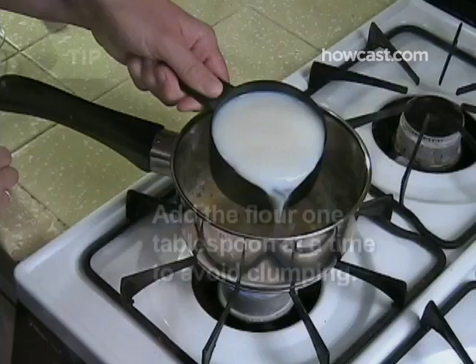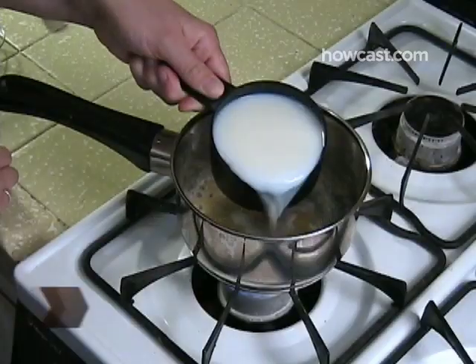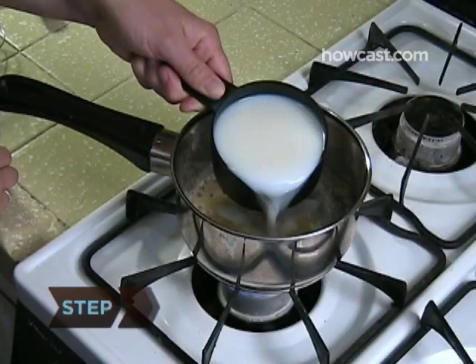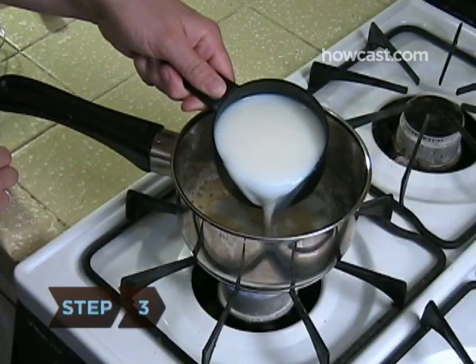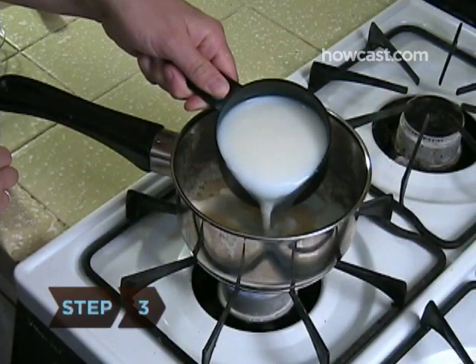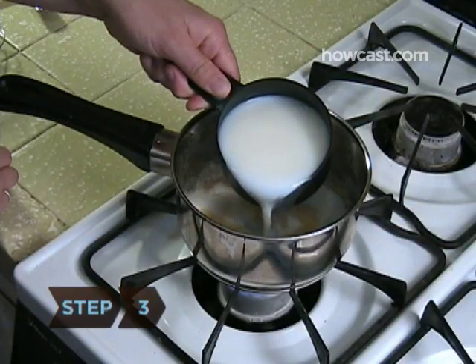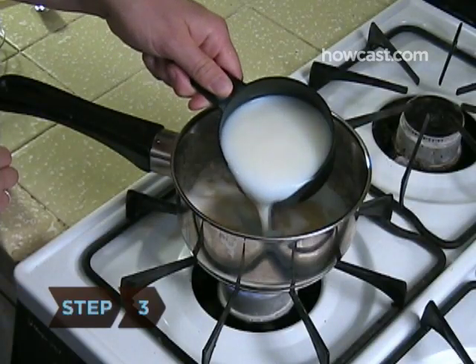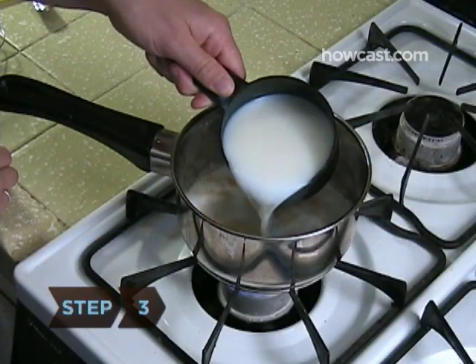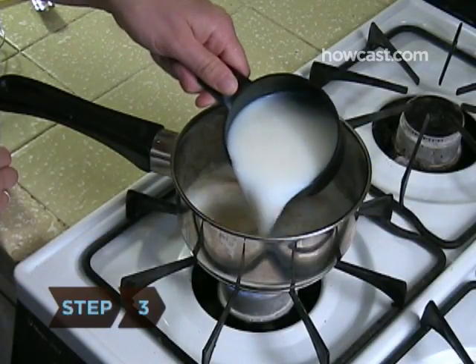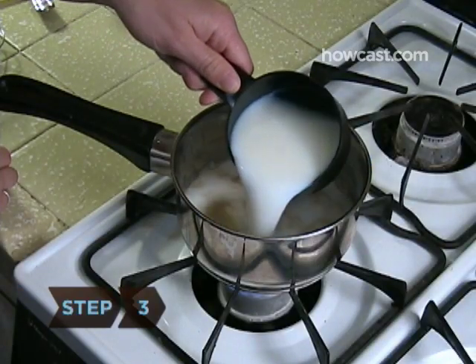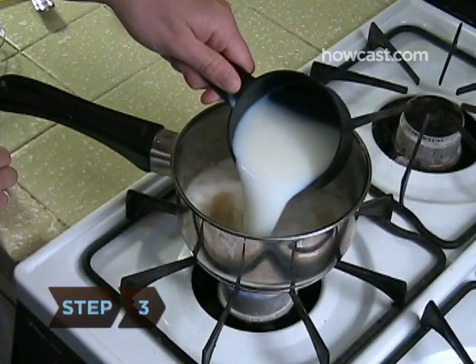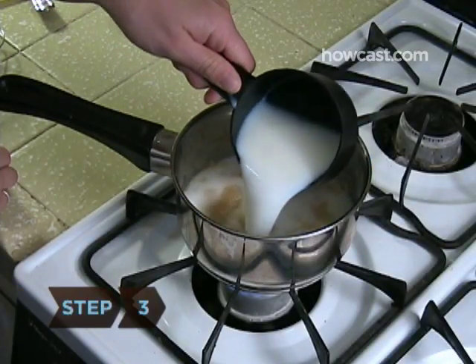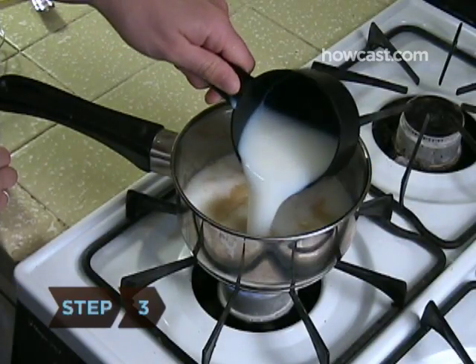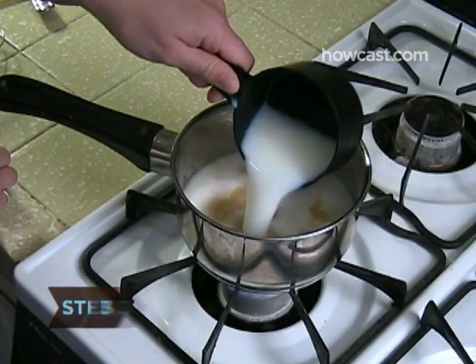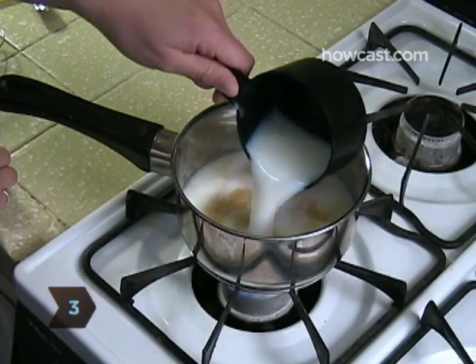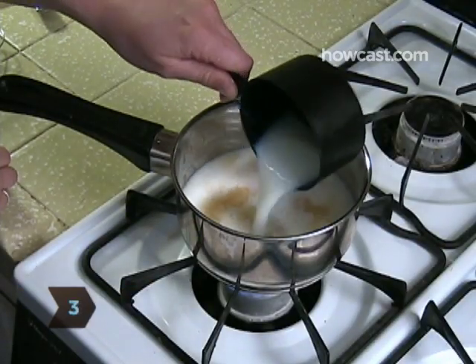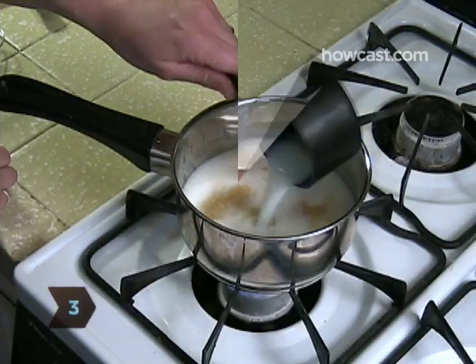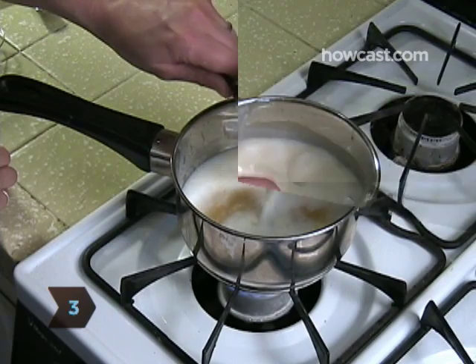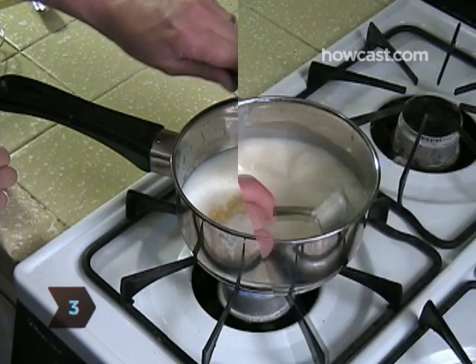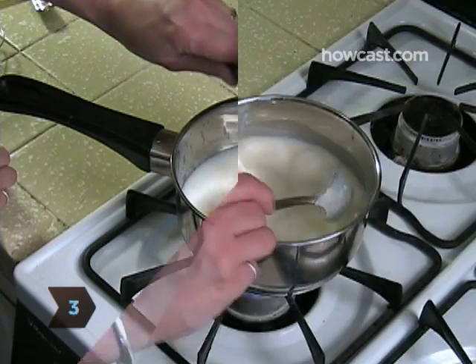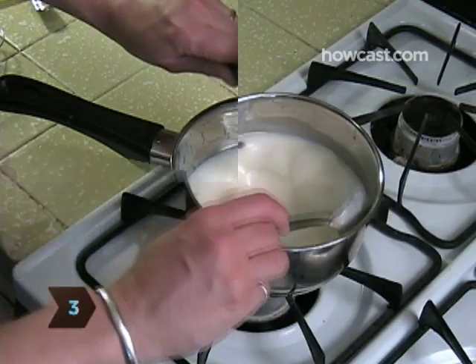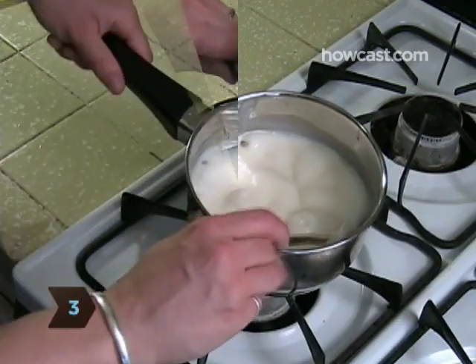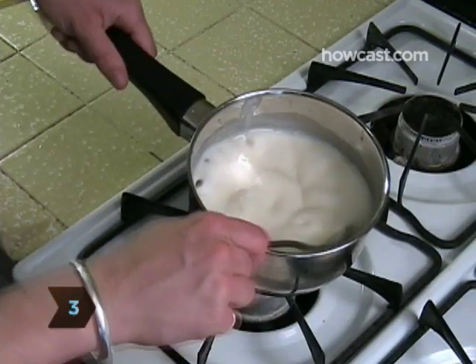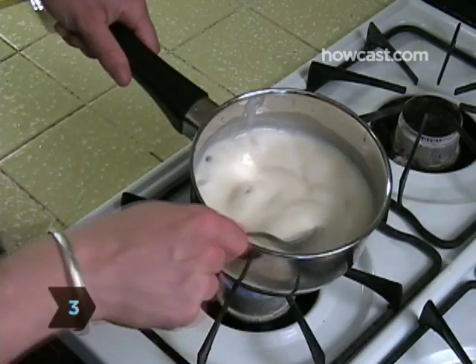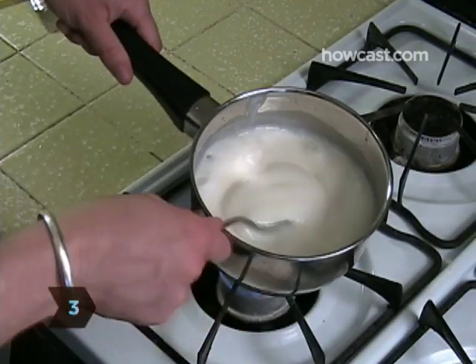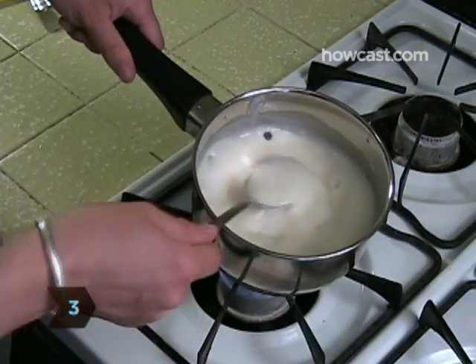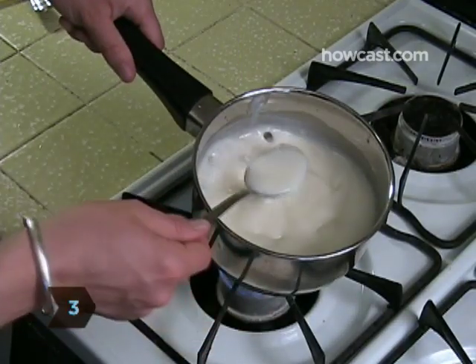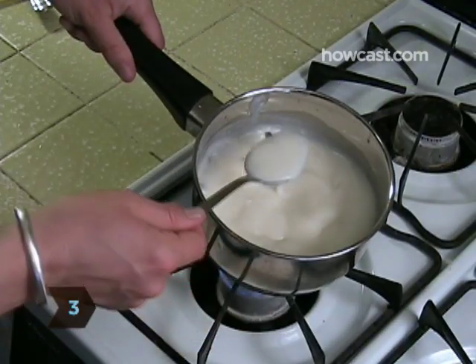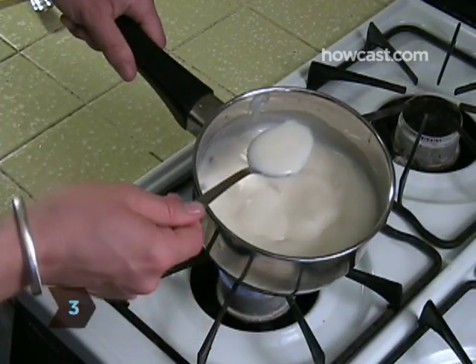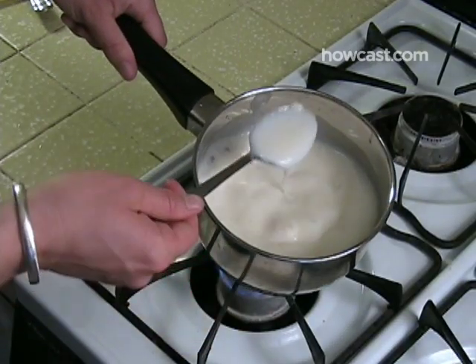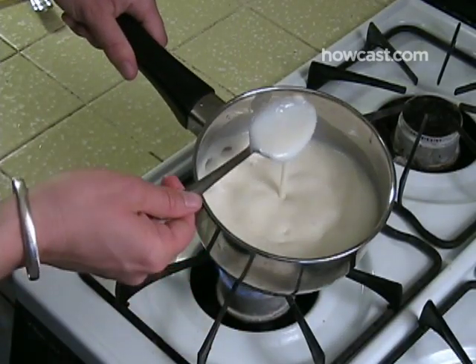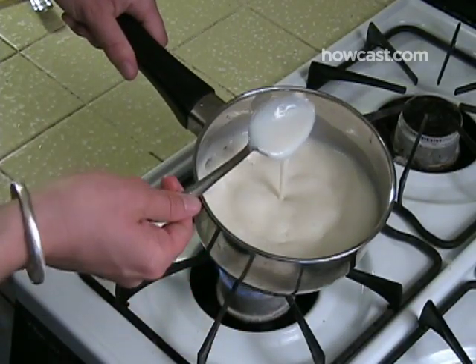Step 3: Add the milk after the flour has settled. Mix until the sauce has an even consistency.